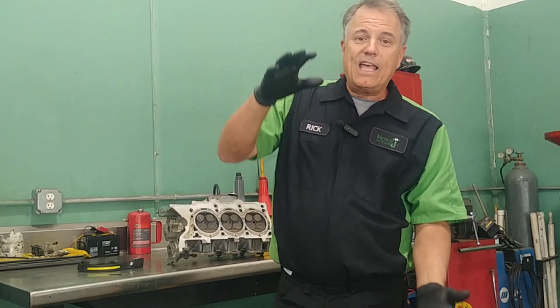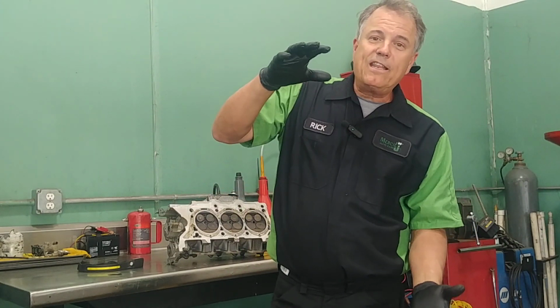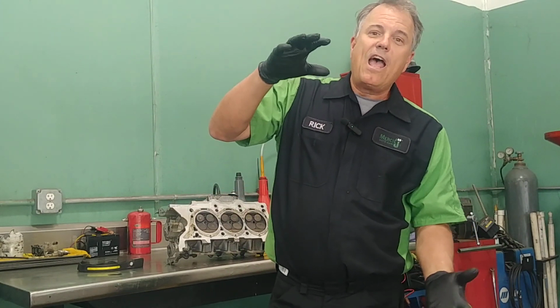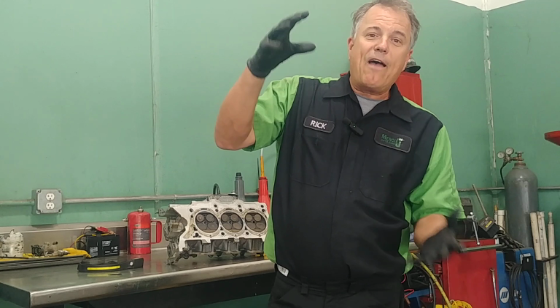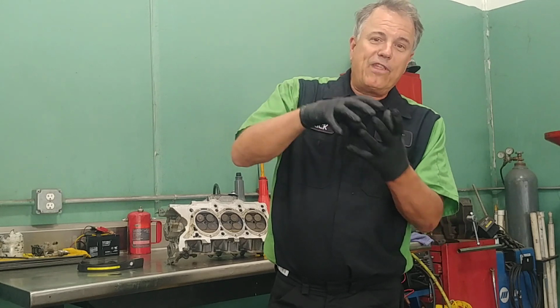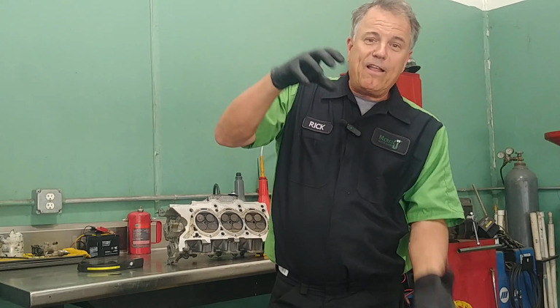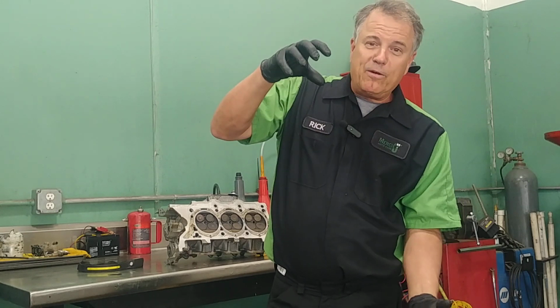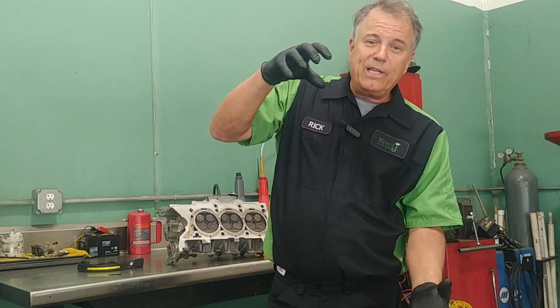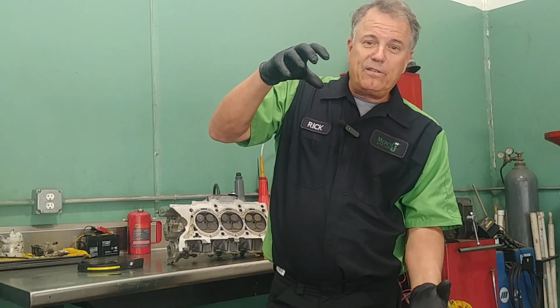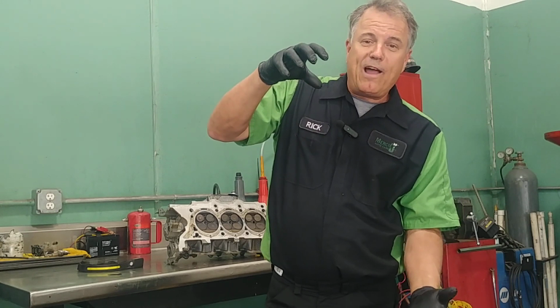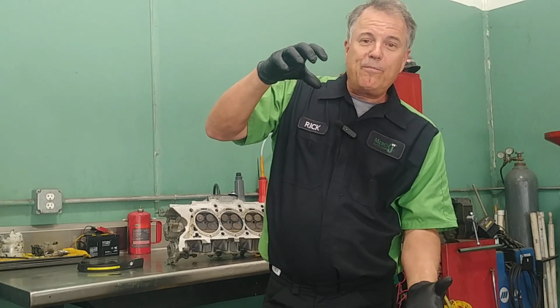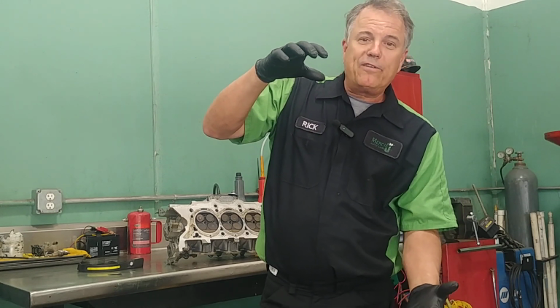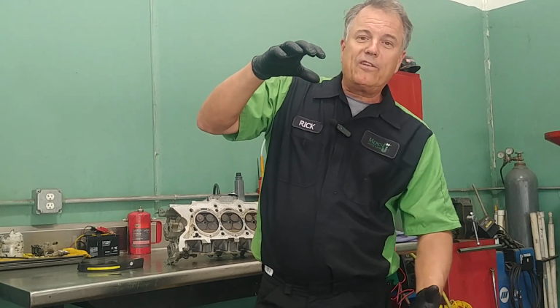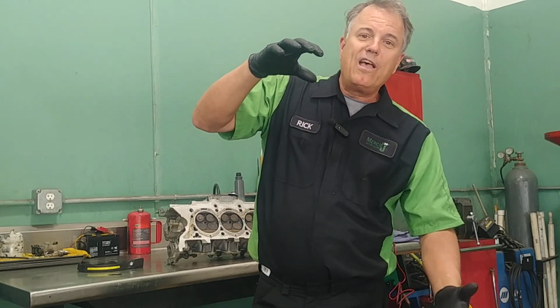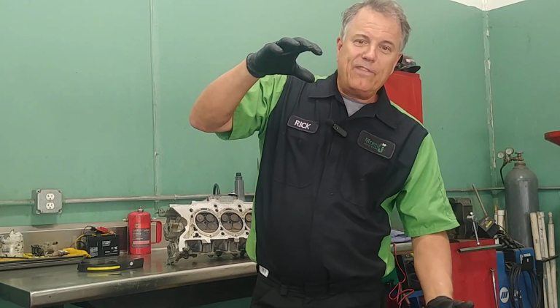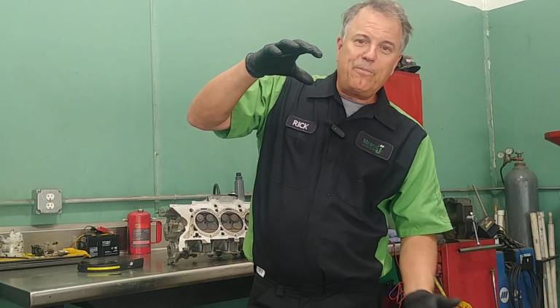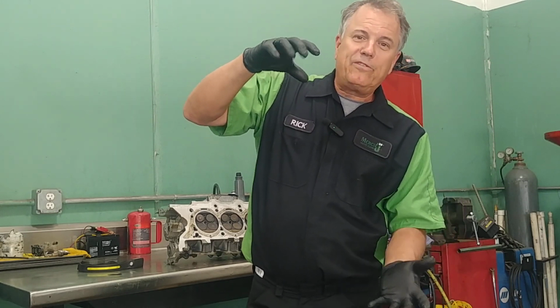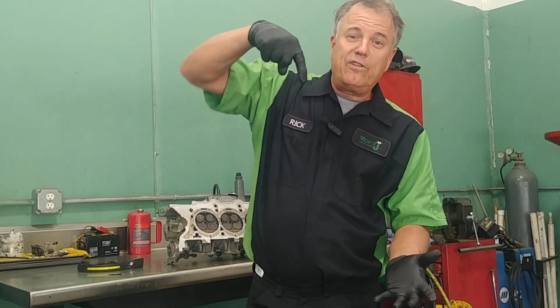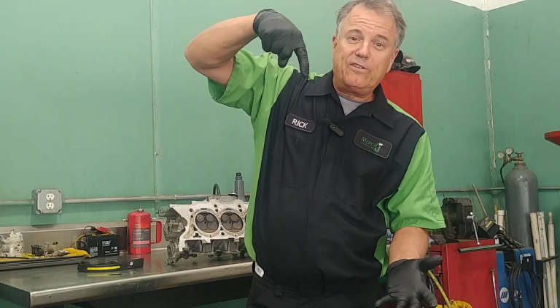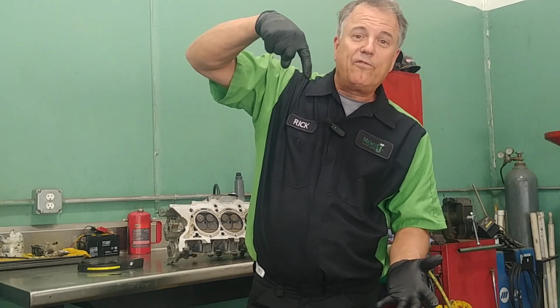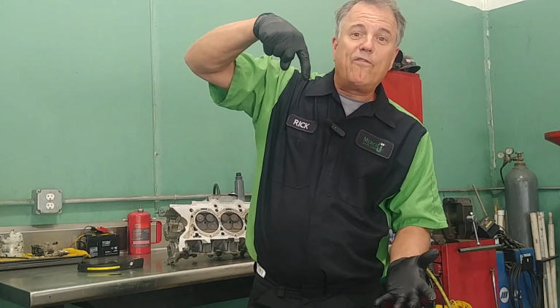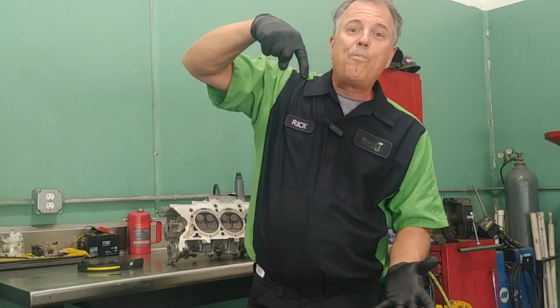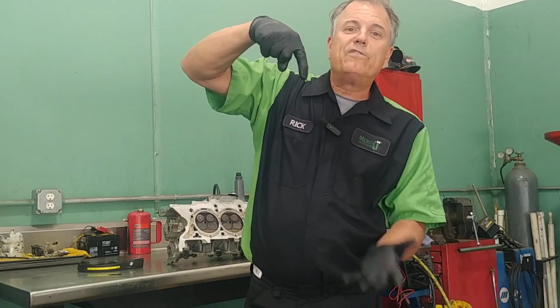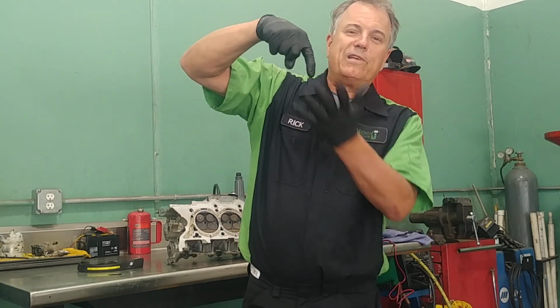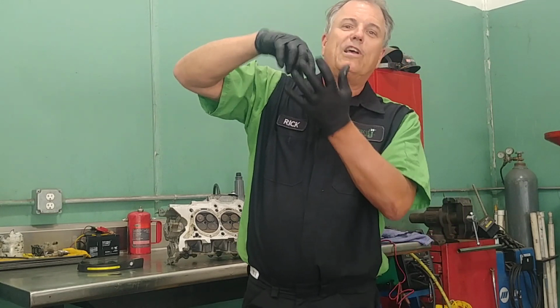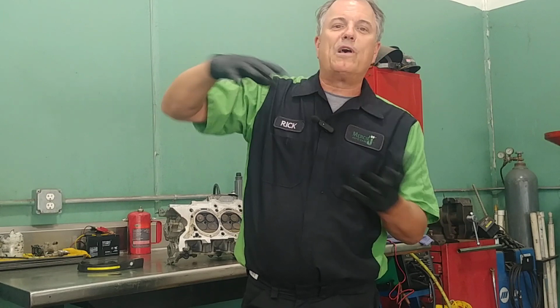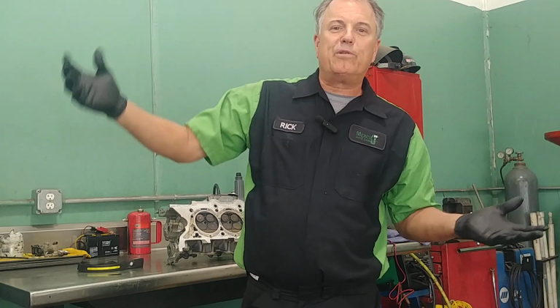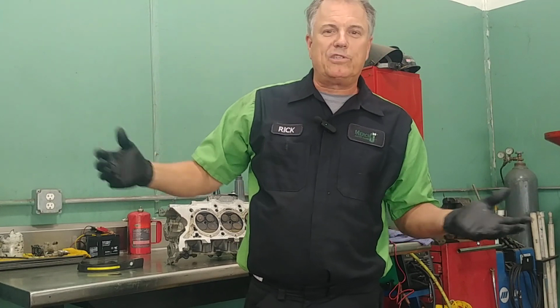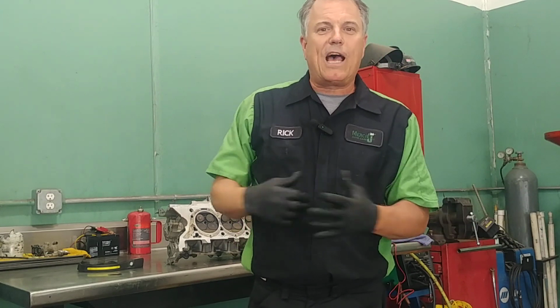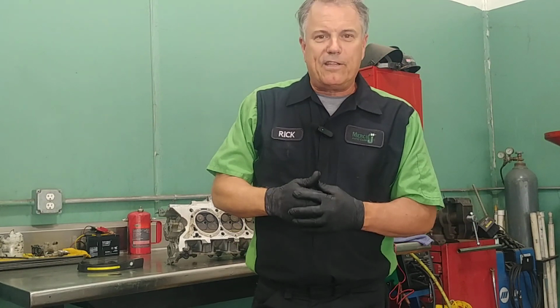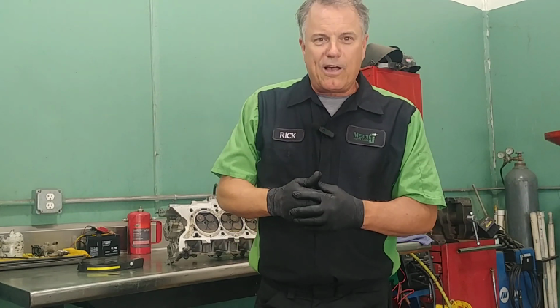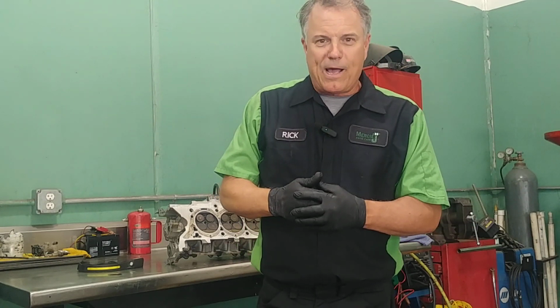After that completes the firing process, the exhaust valve opens and the piston comes up and pushes the exhaust gases out of the tailpipe.